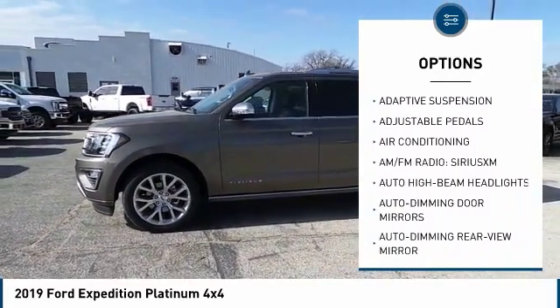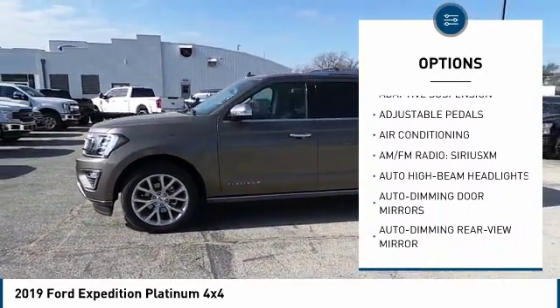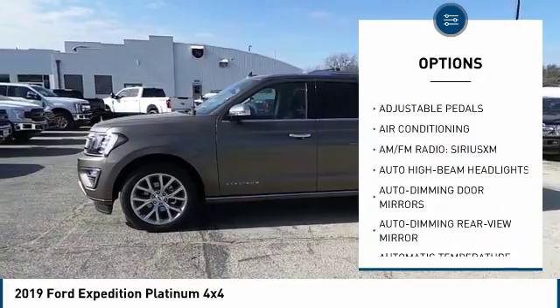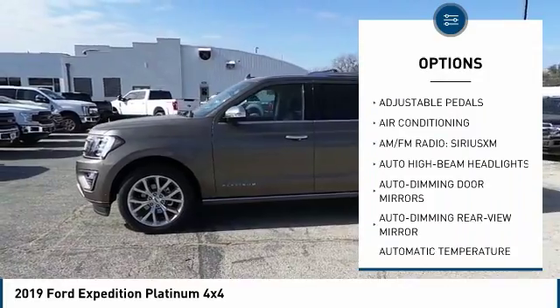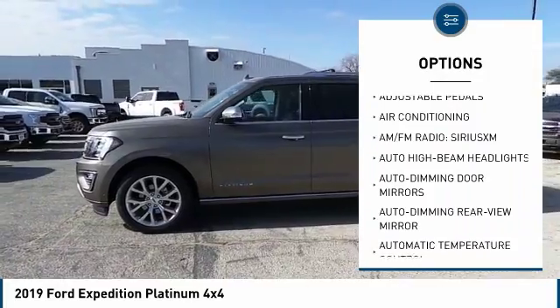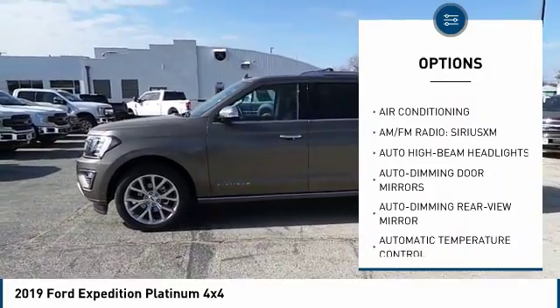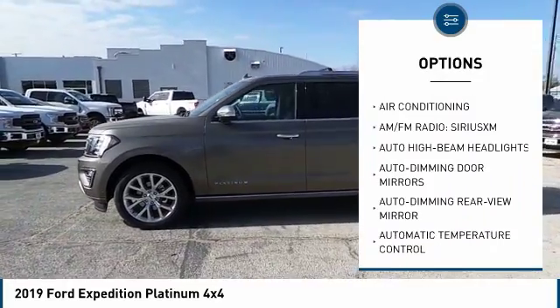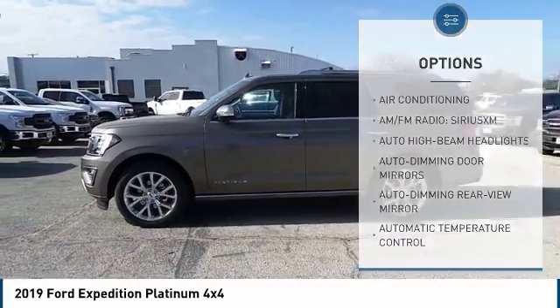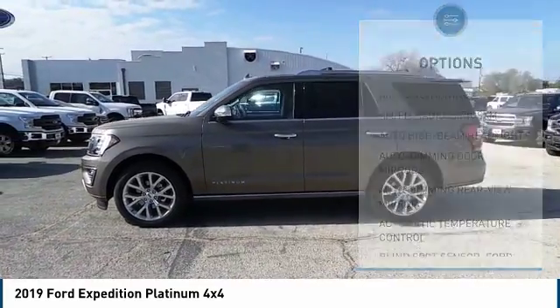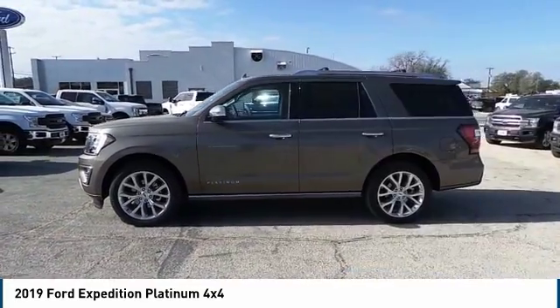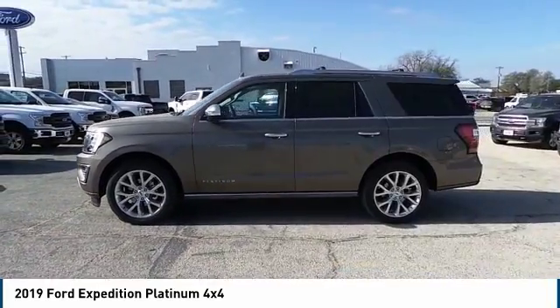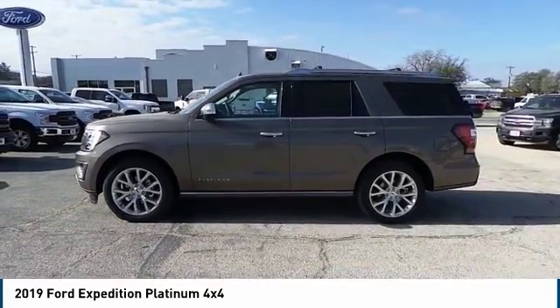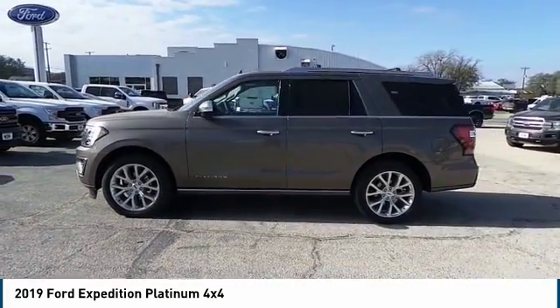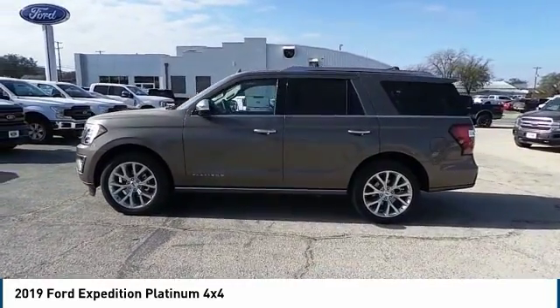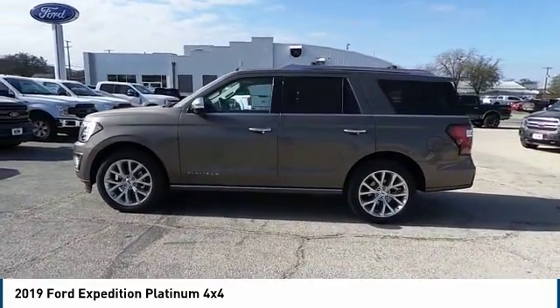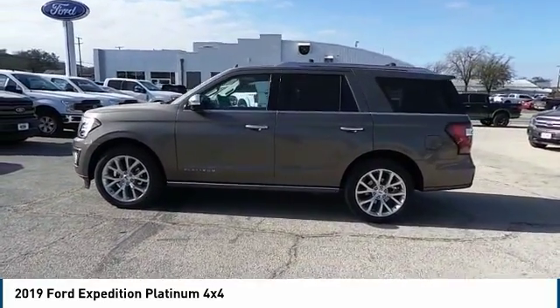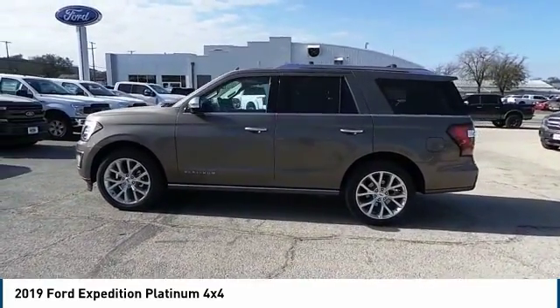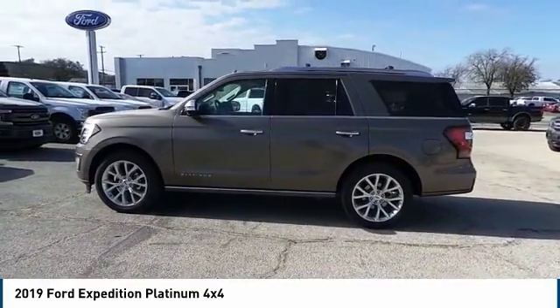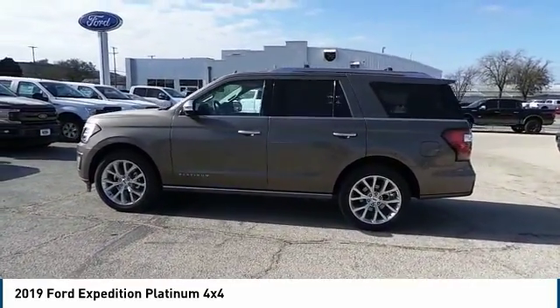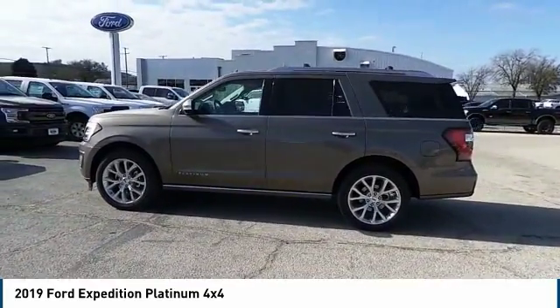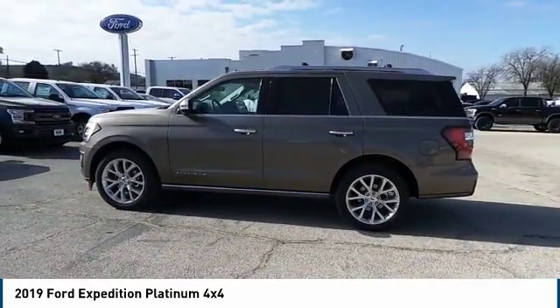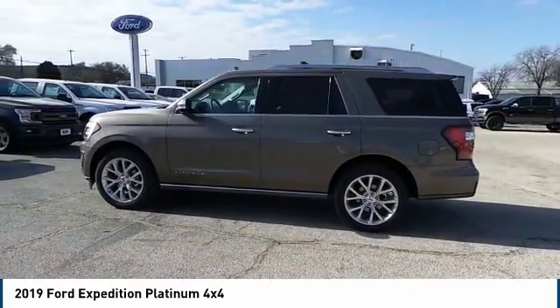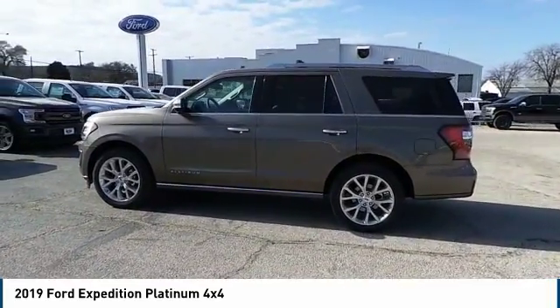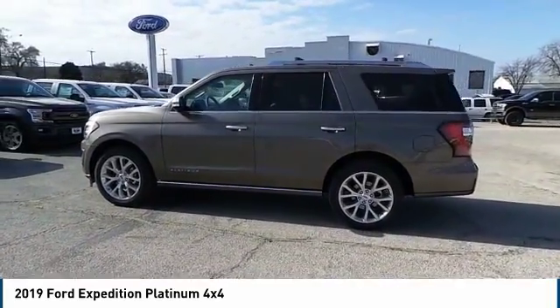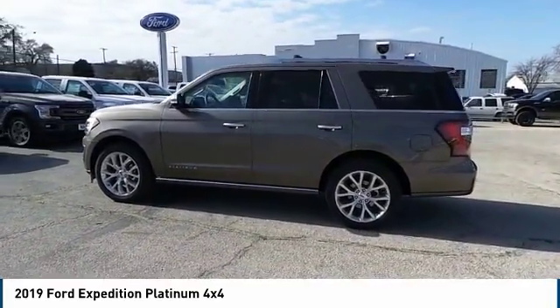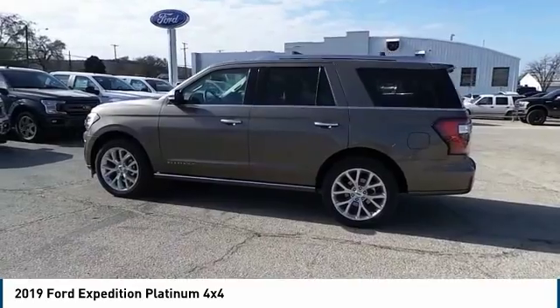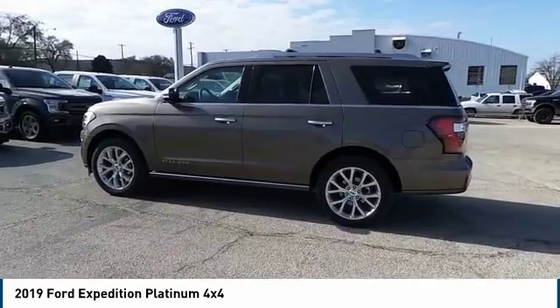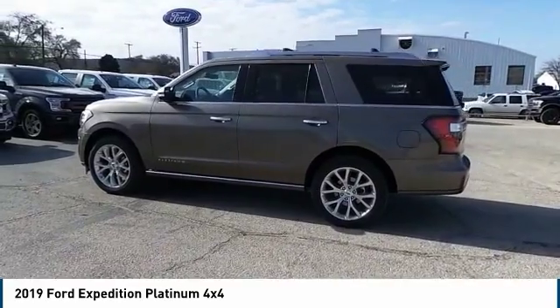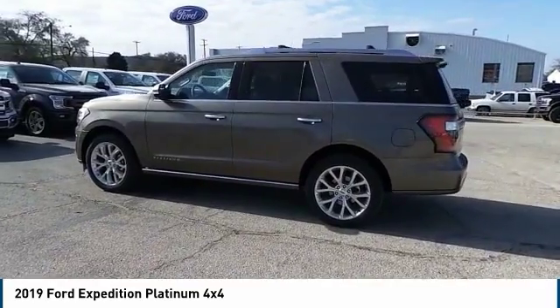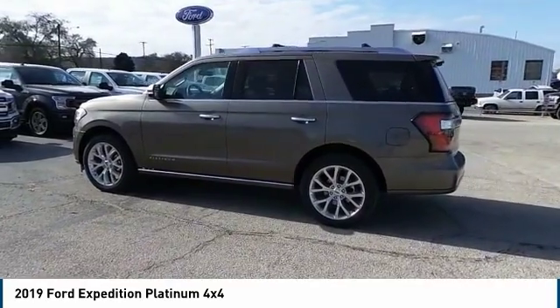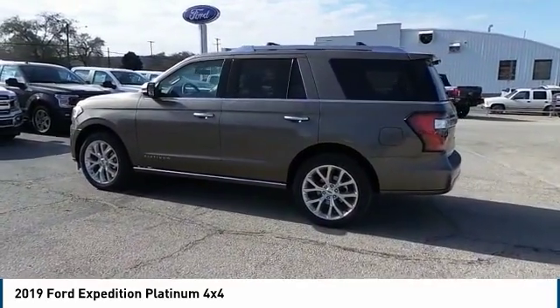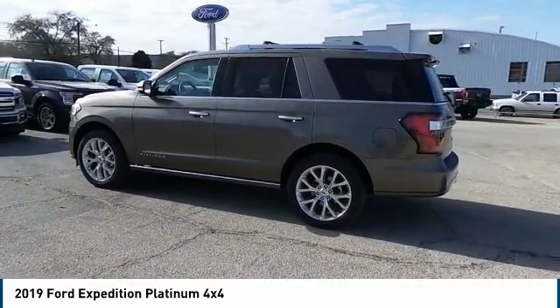Dual airbags, air conditioning, heated rear seats, power steering, four wheel disc brakes. Come see the car for yourself.